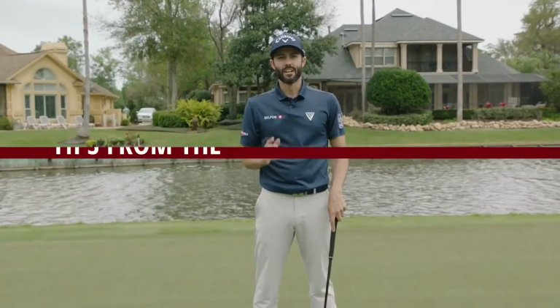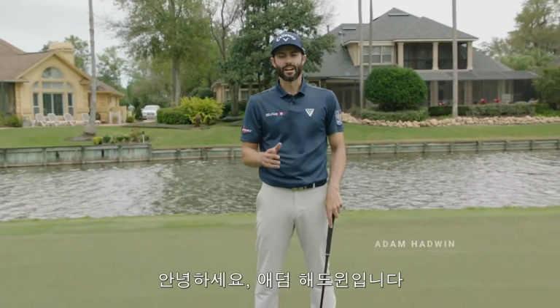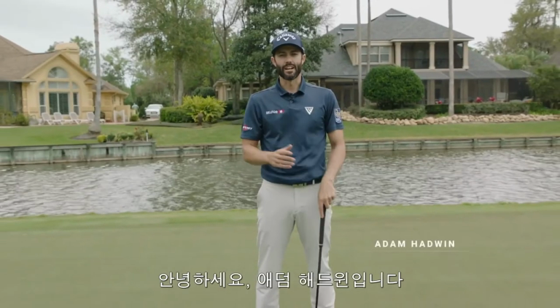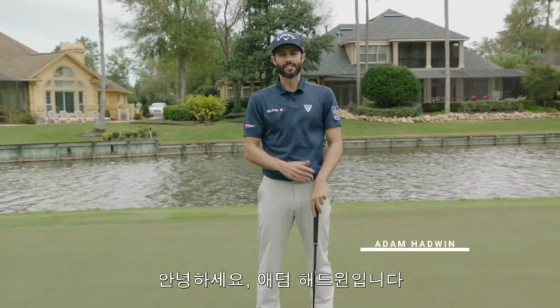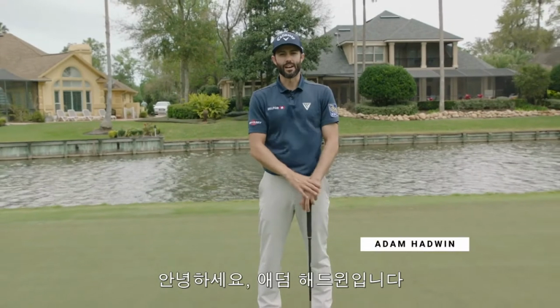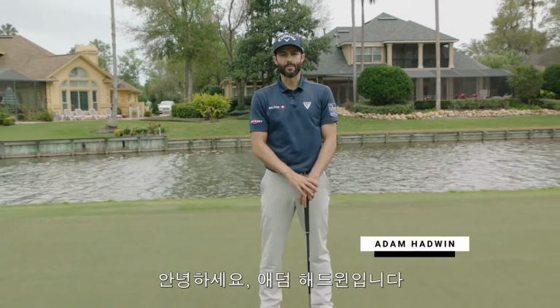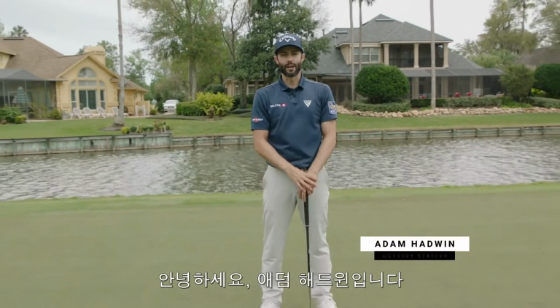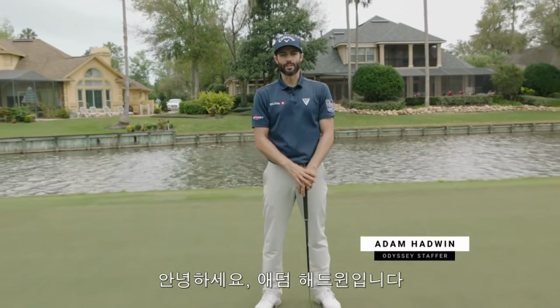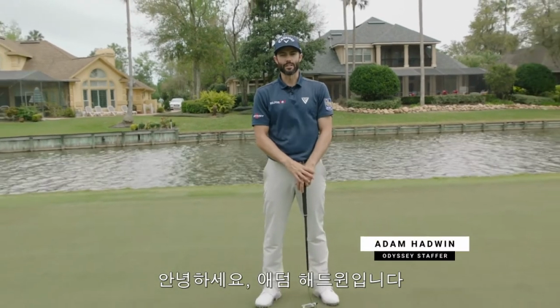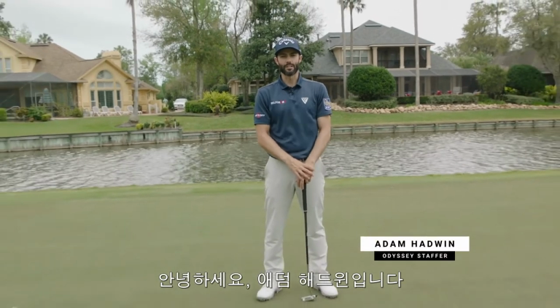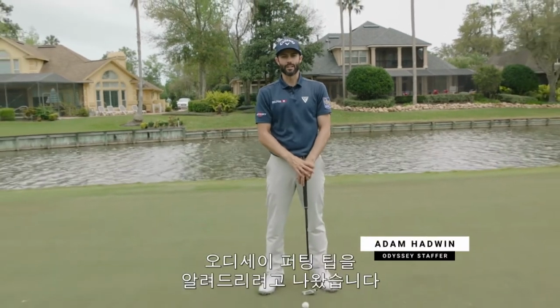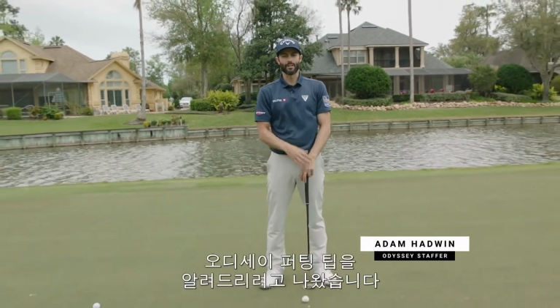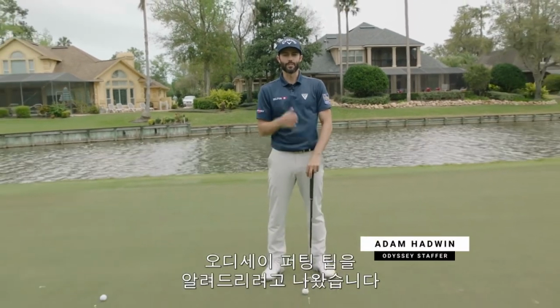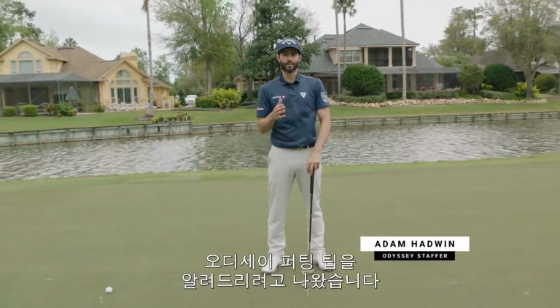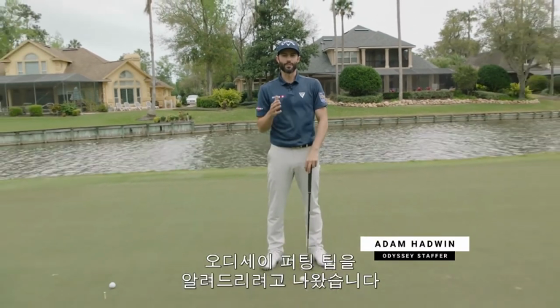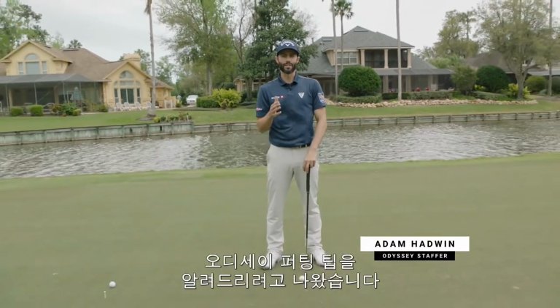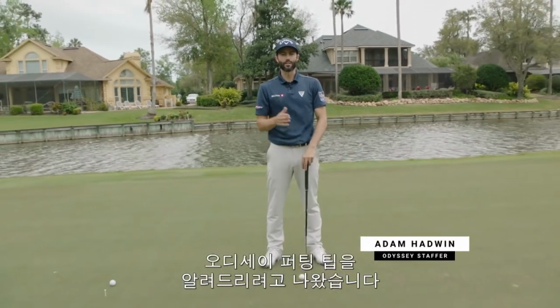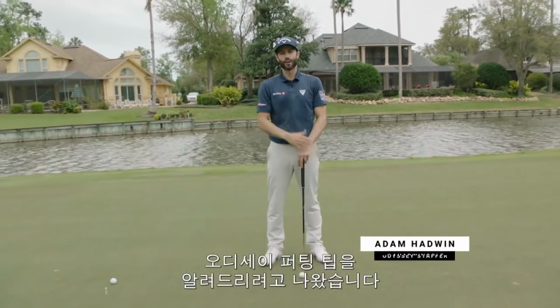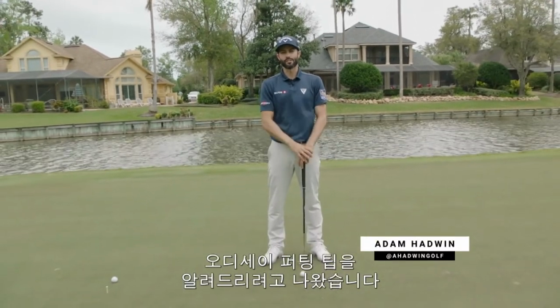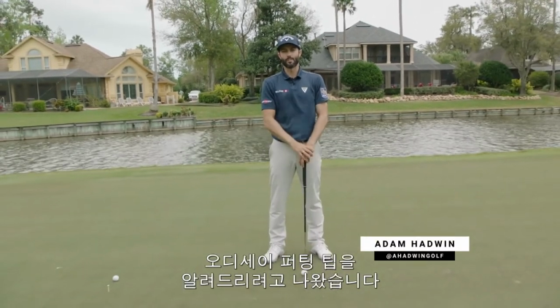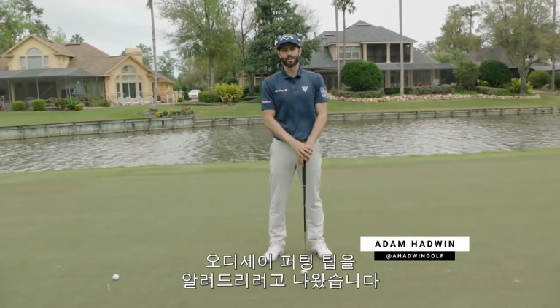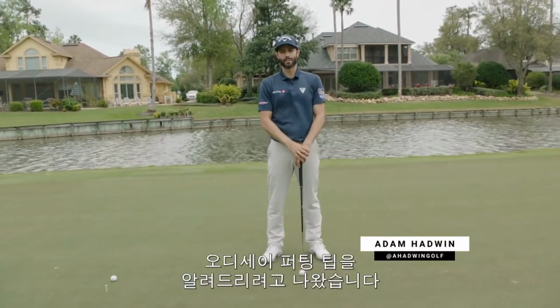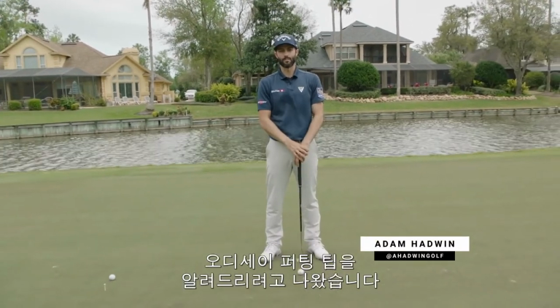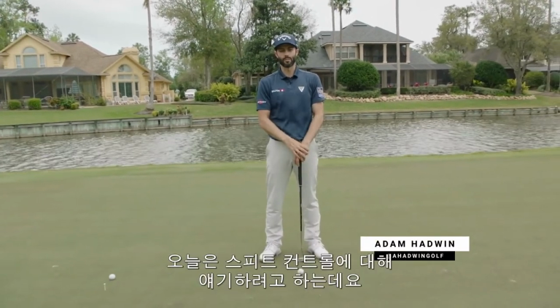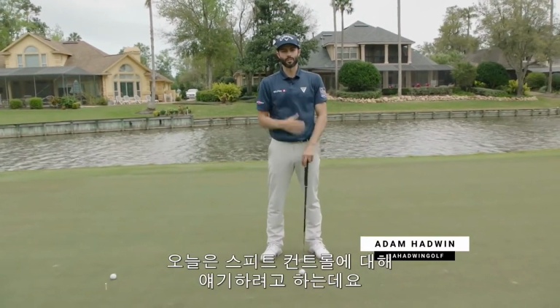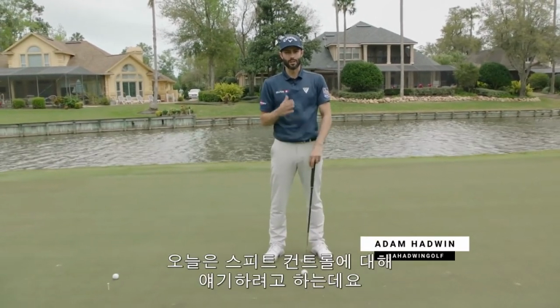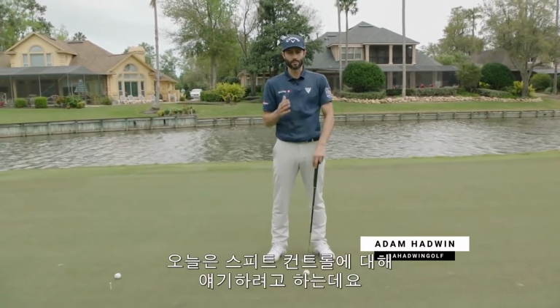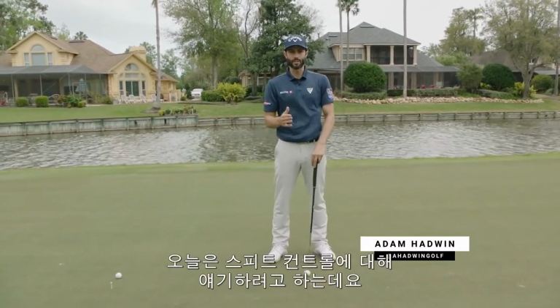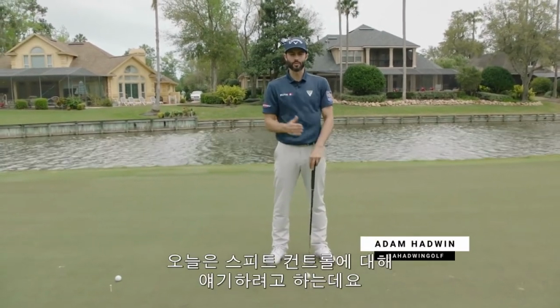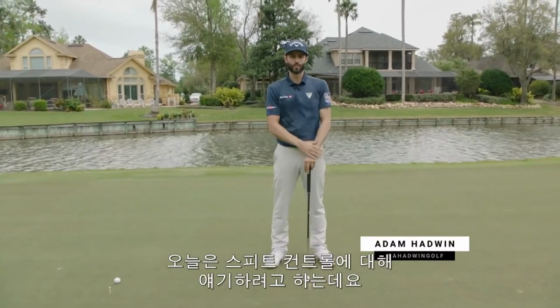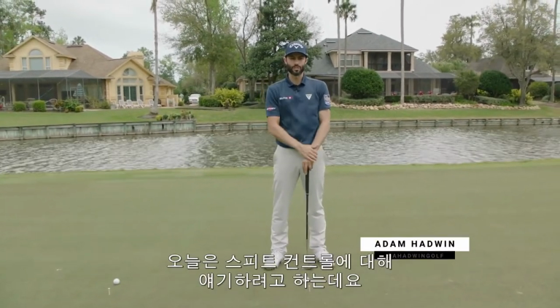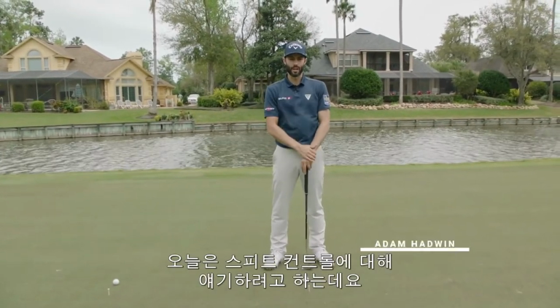Hi guys, Adam Hadwin here and I'm here with another Odyssey putting tip. We're going to talk speed control today.